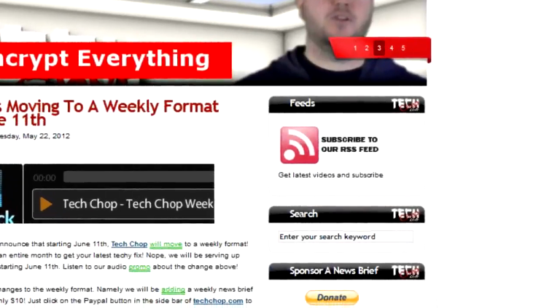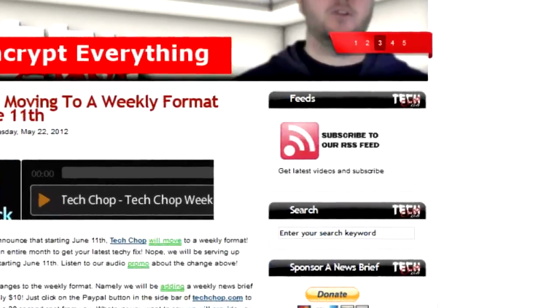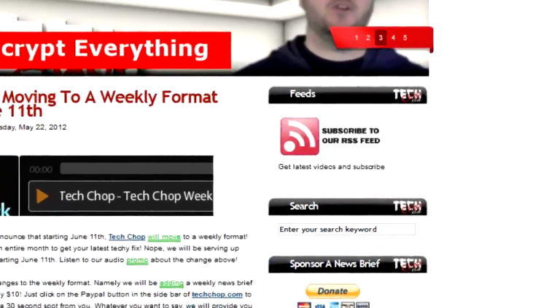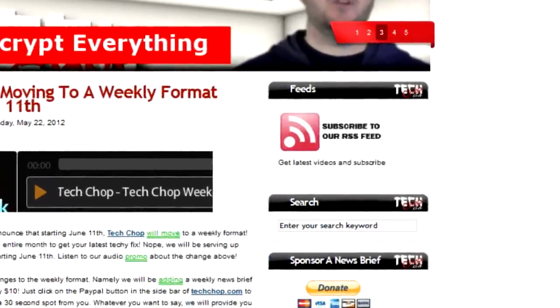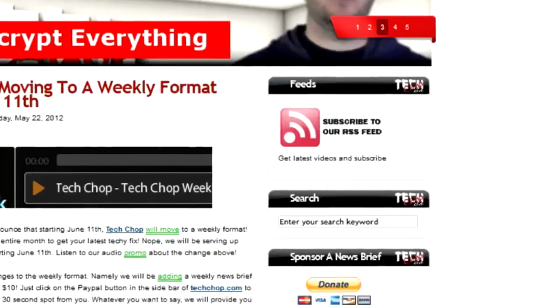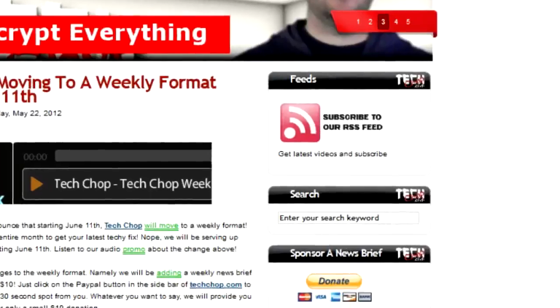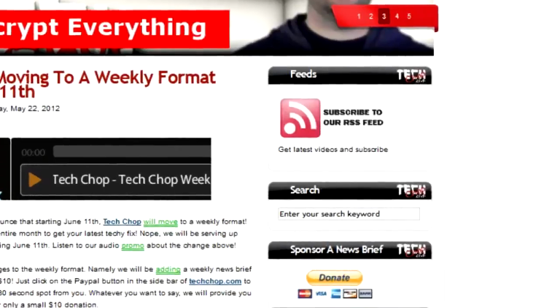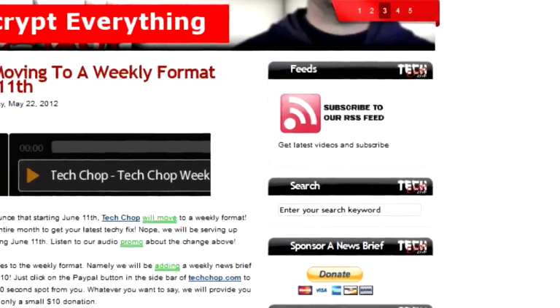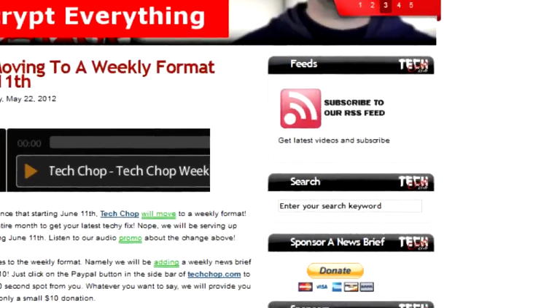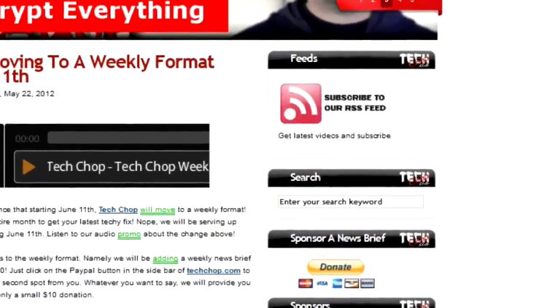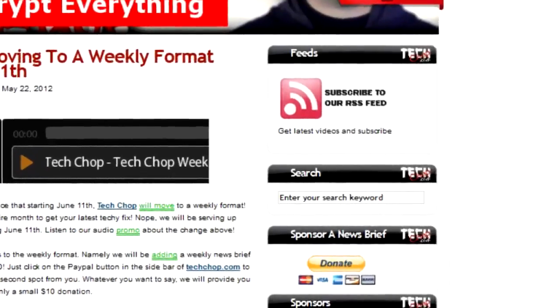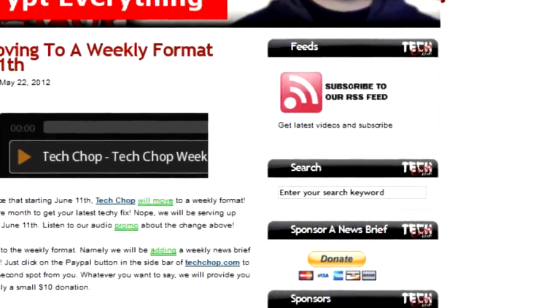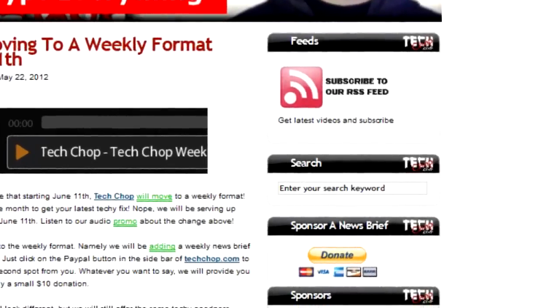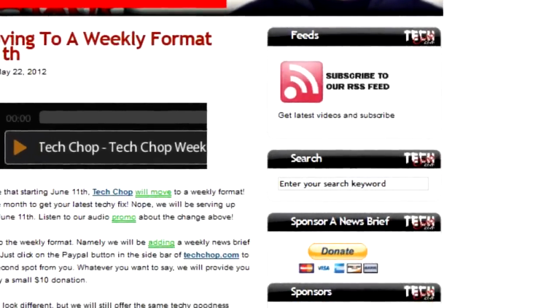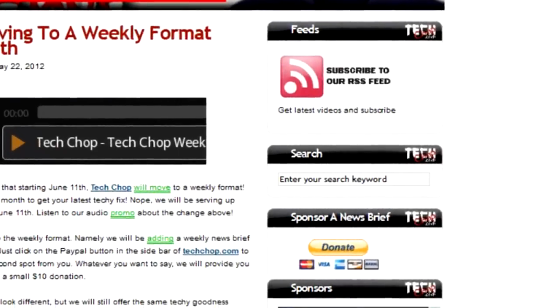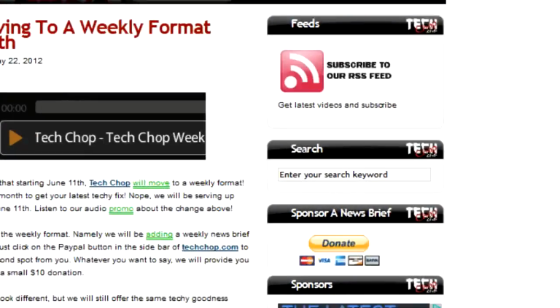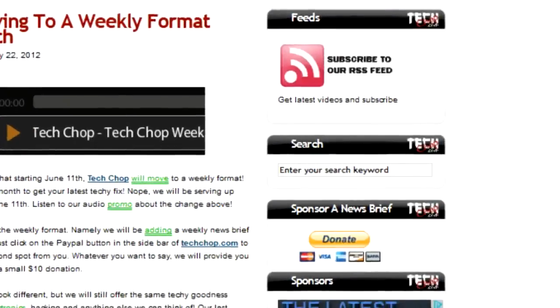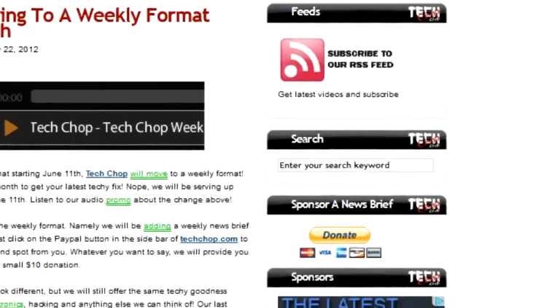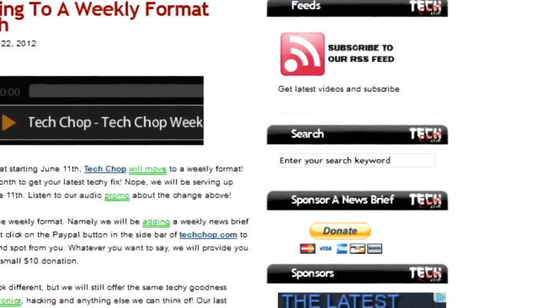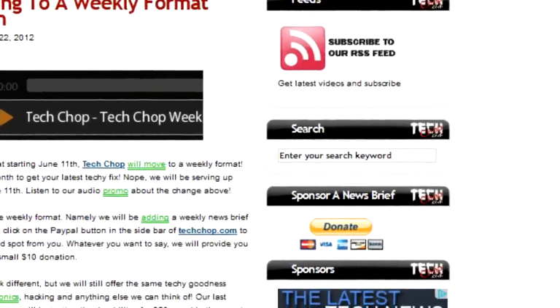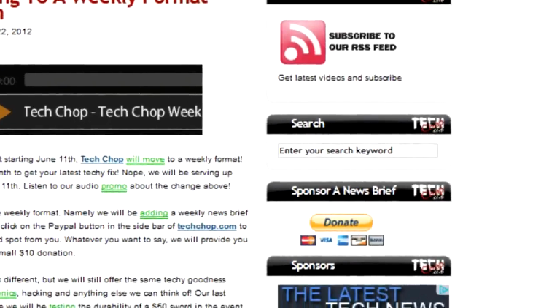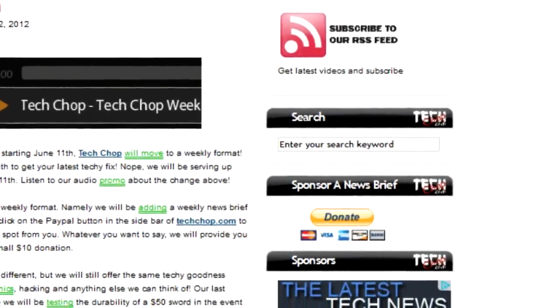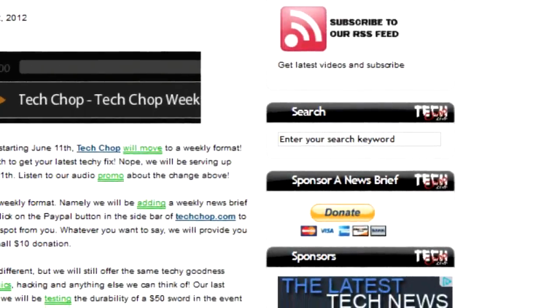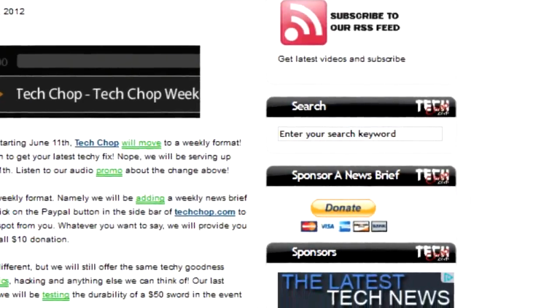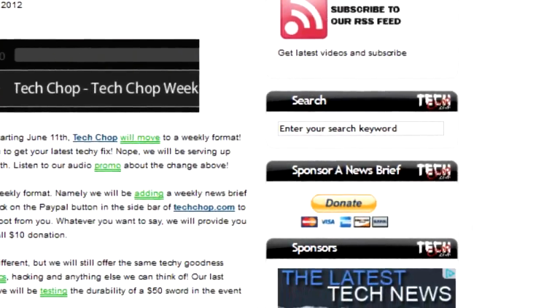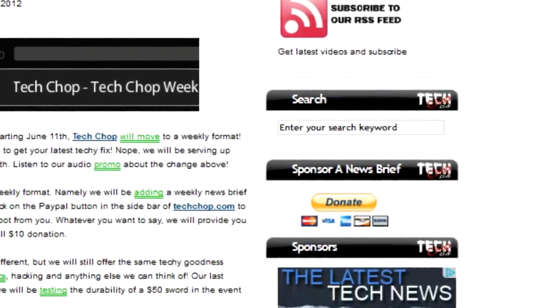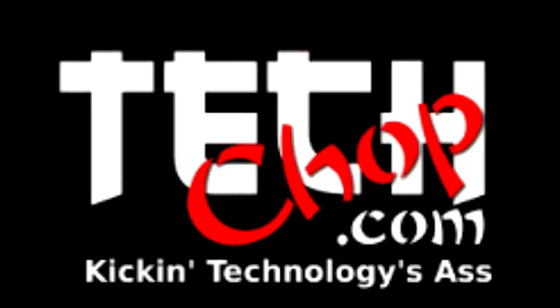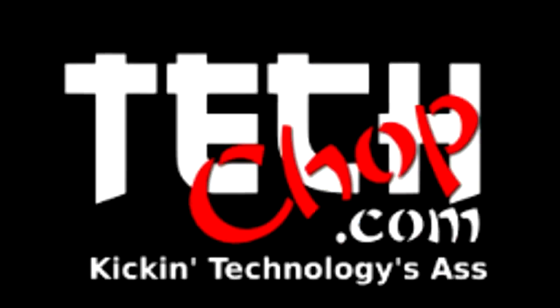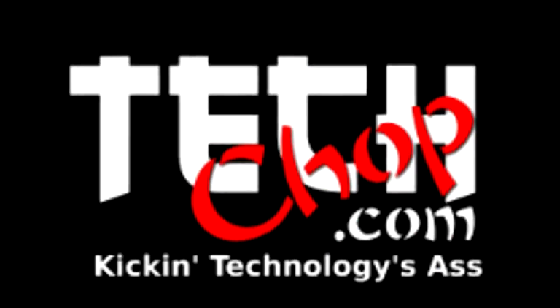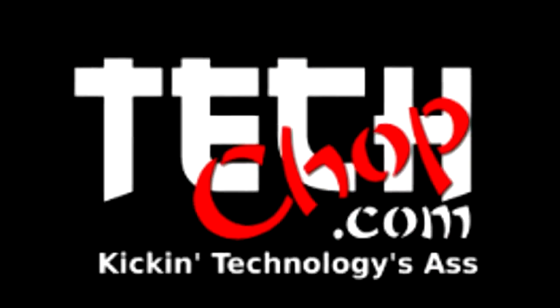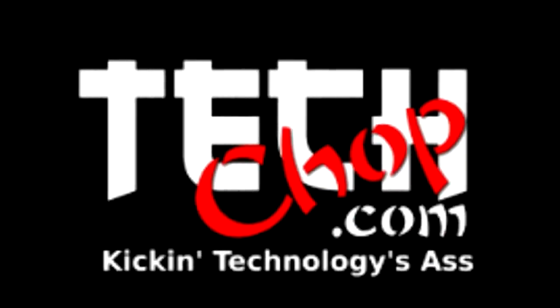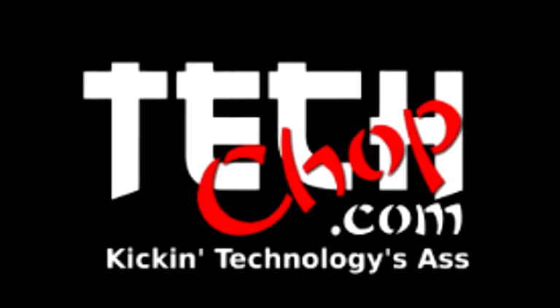Got something to say? We'll be your 30-second podium for only $10. TechChop!